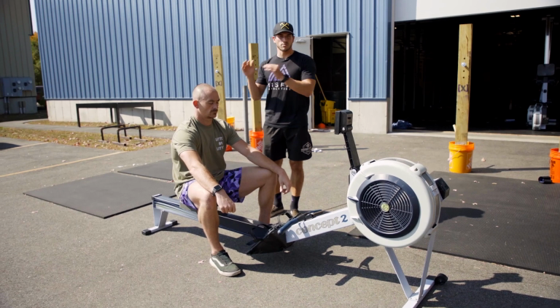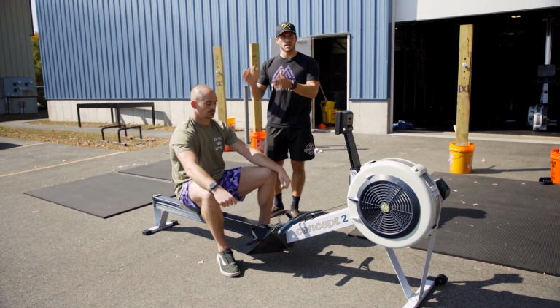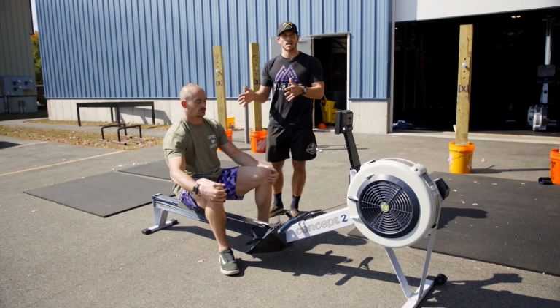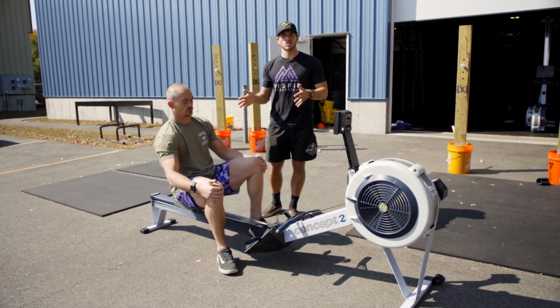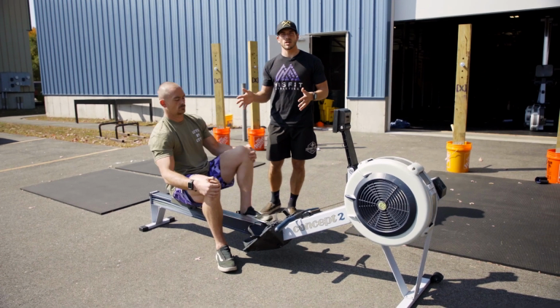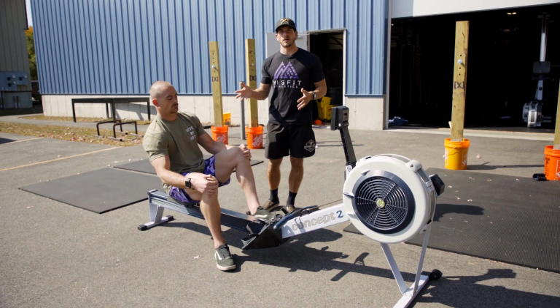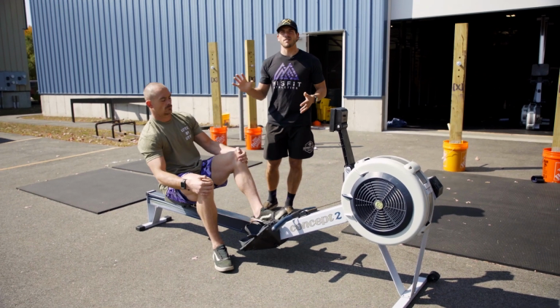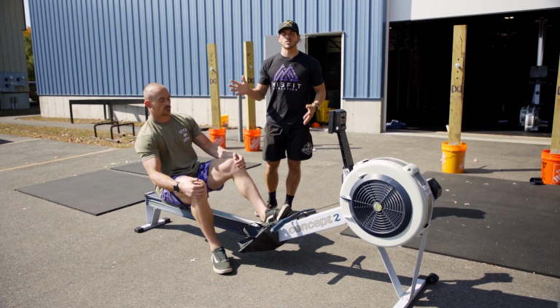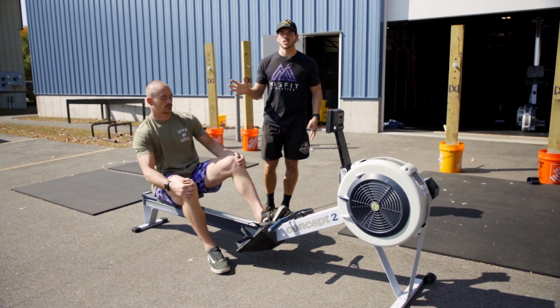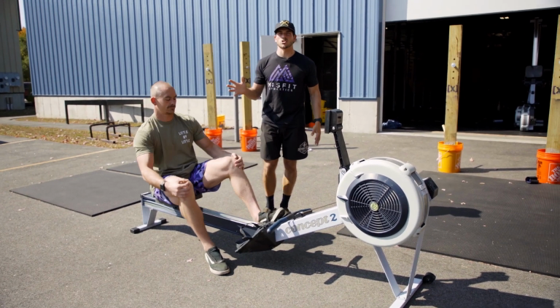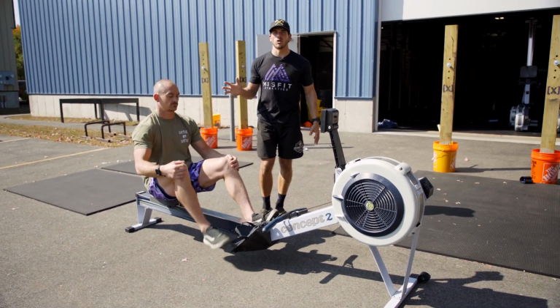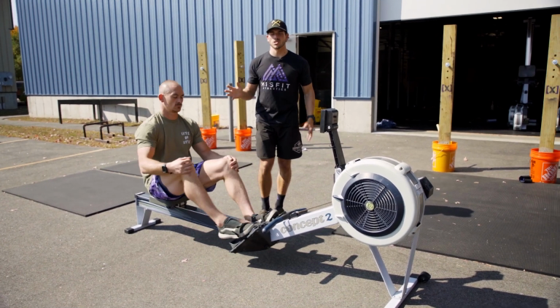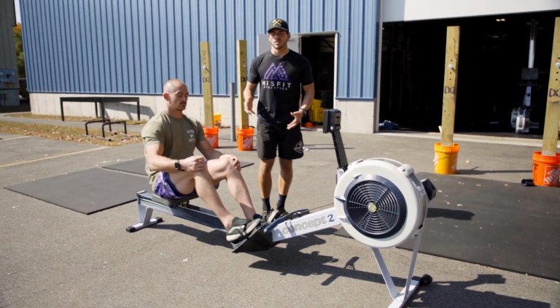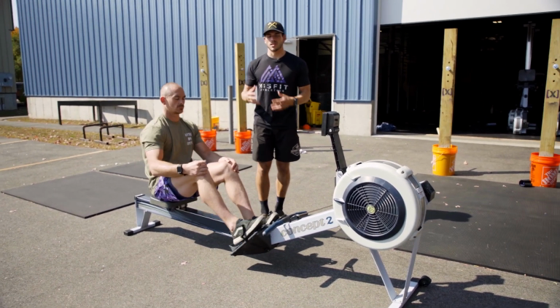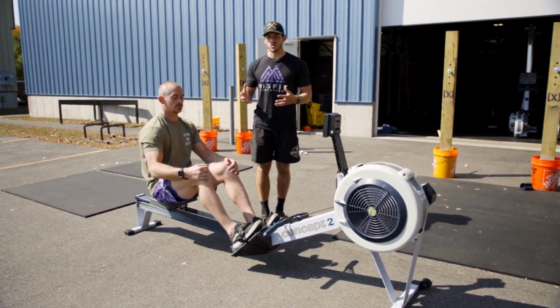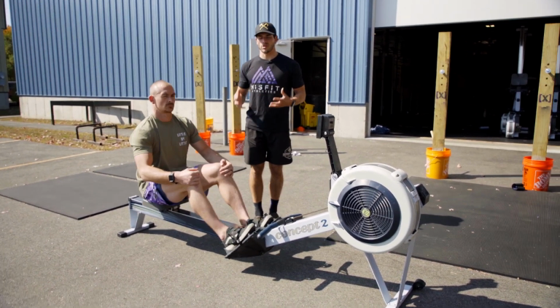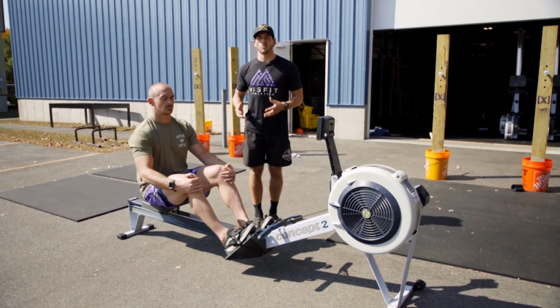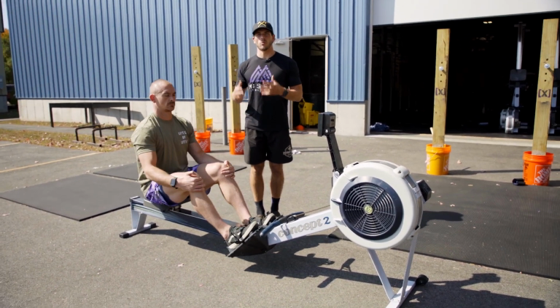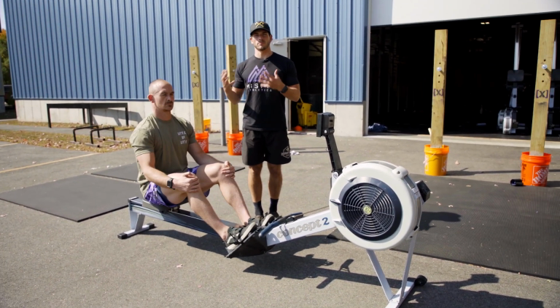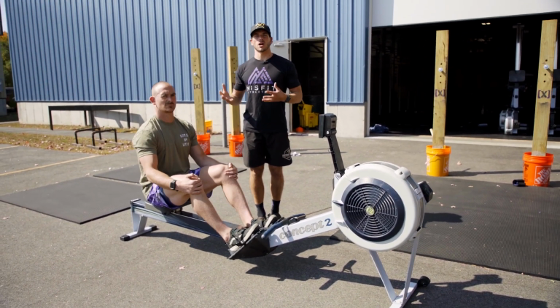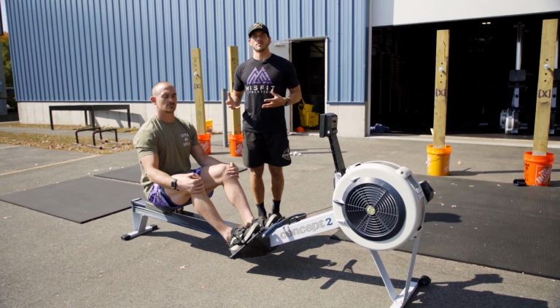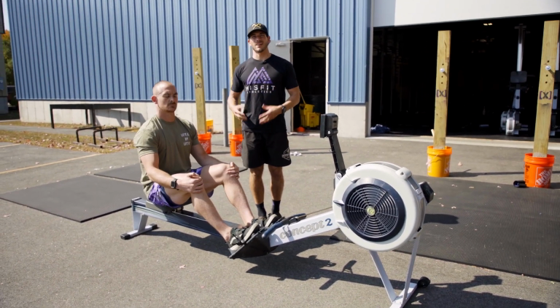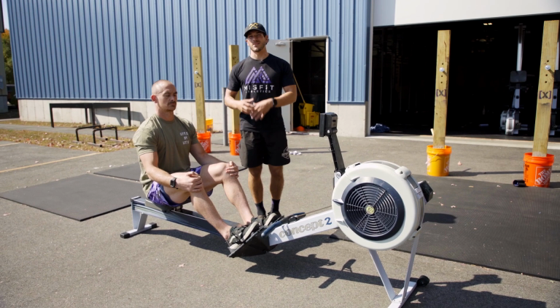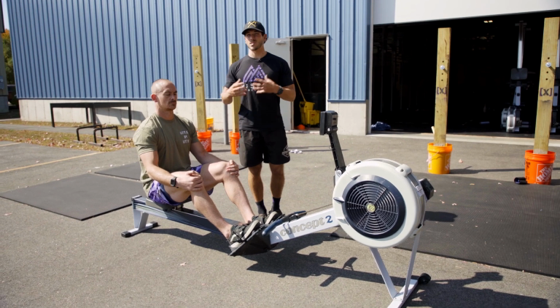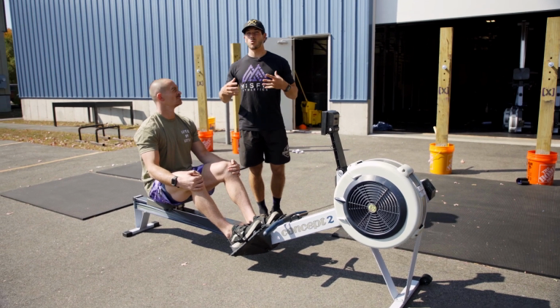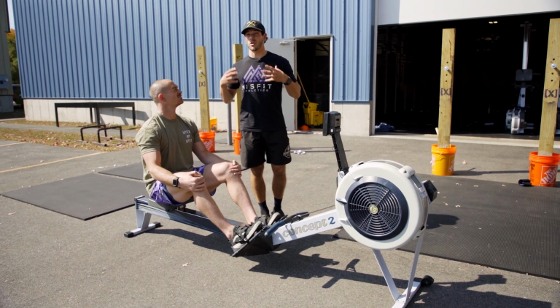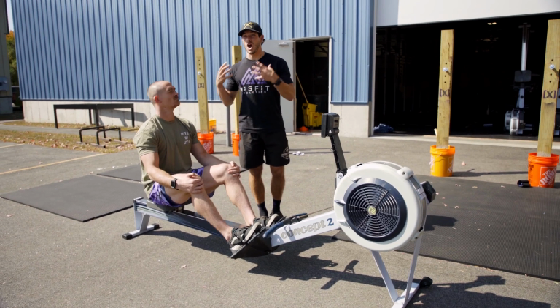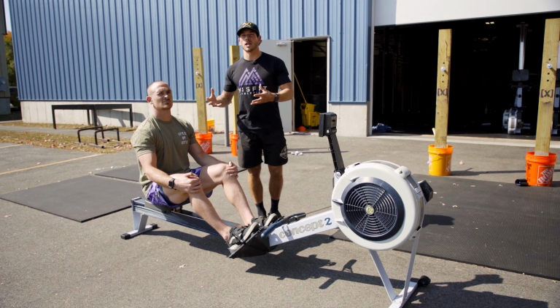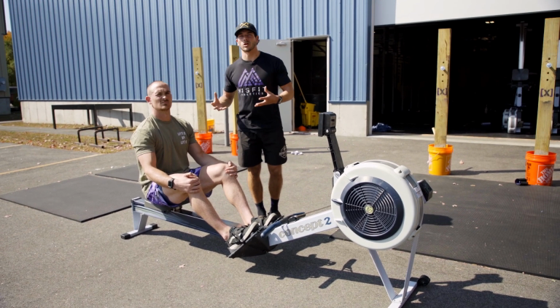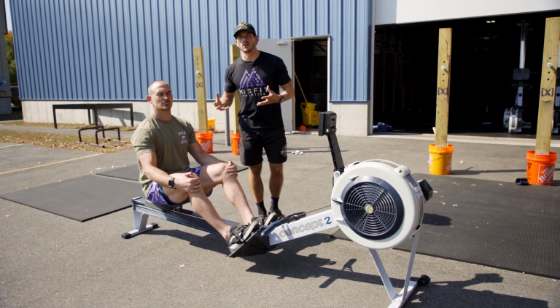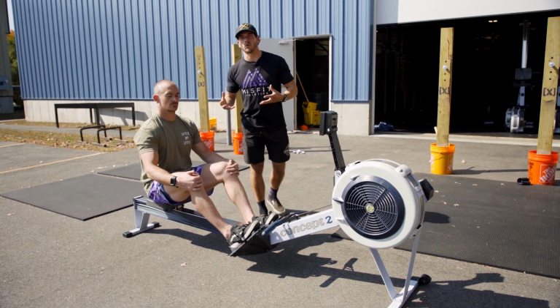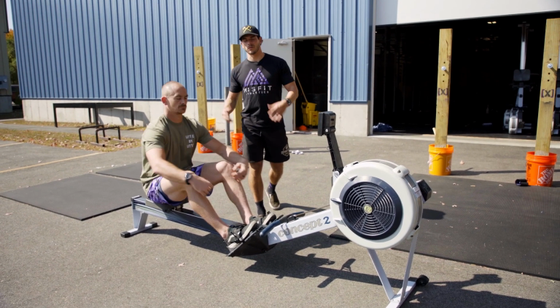Sherb's going to demonstrate about five or six strokes to show what we're talking about. This is what we're not looking for.